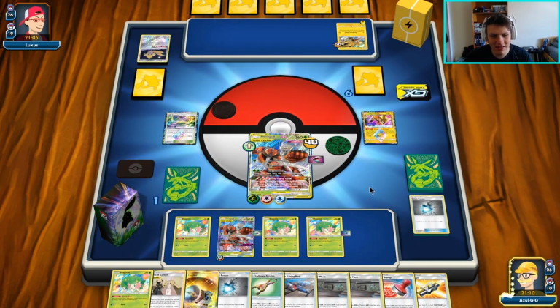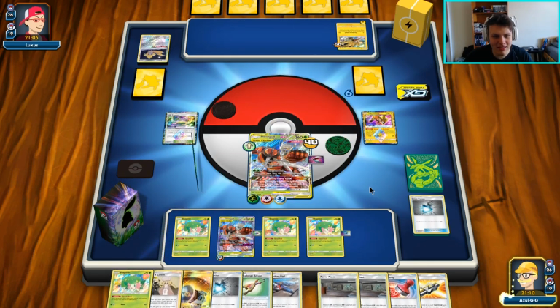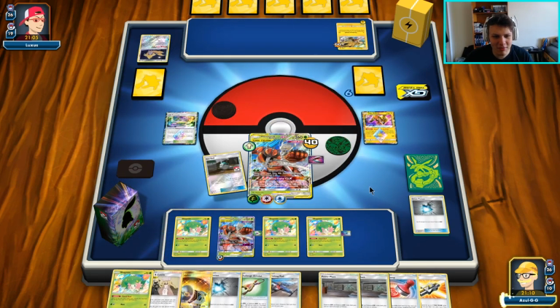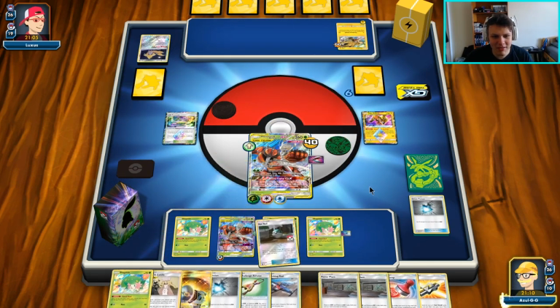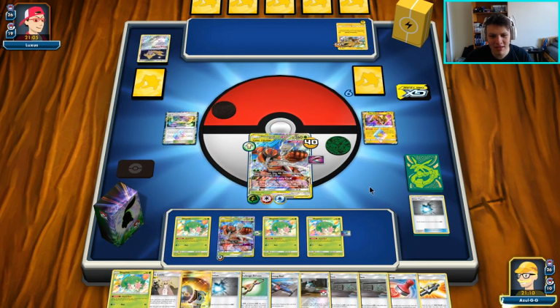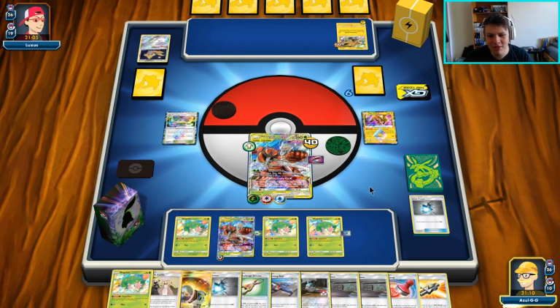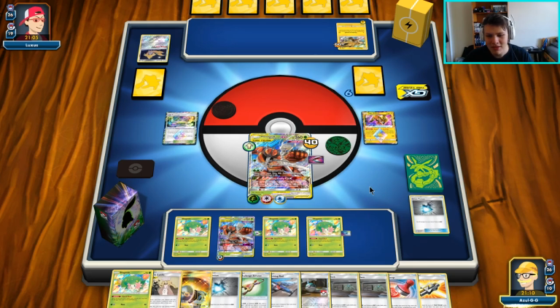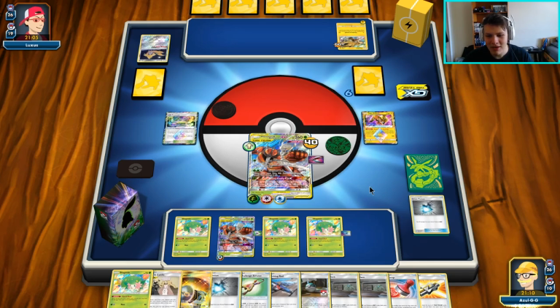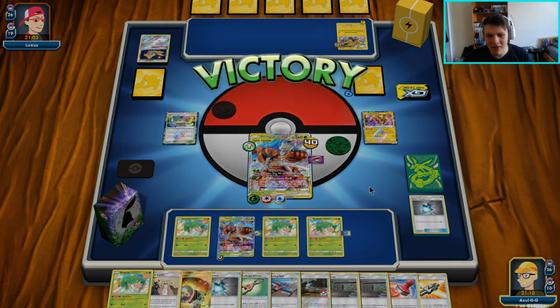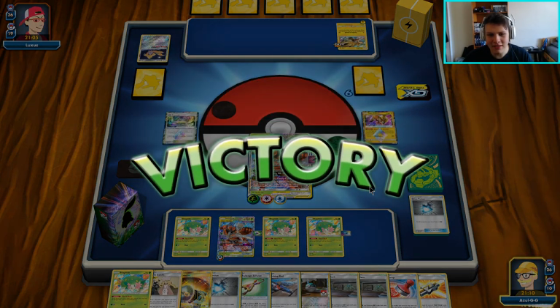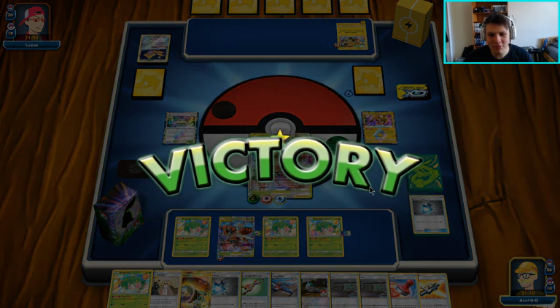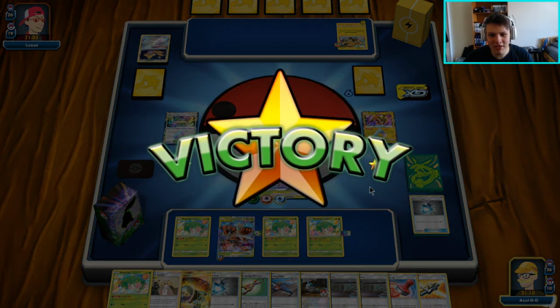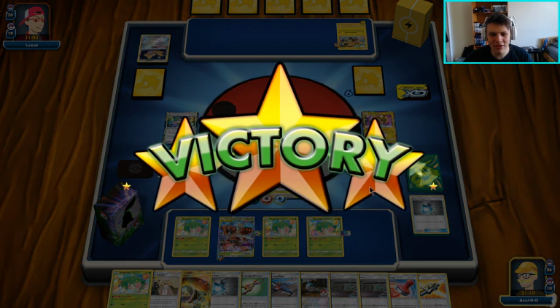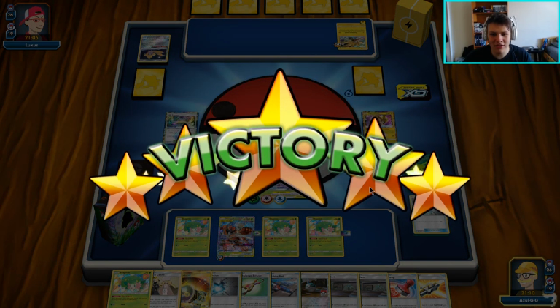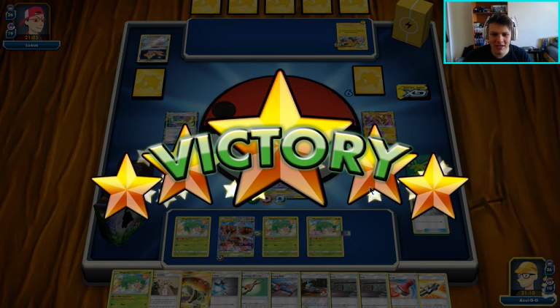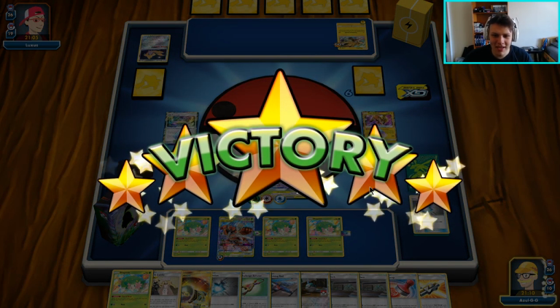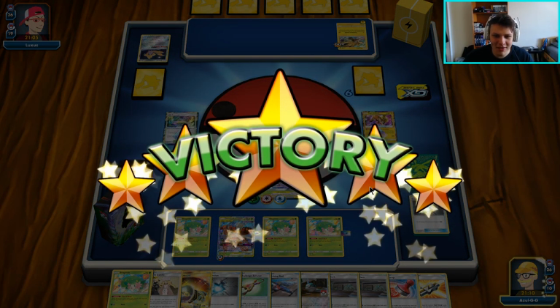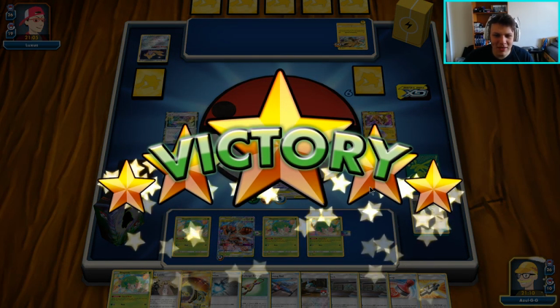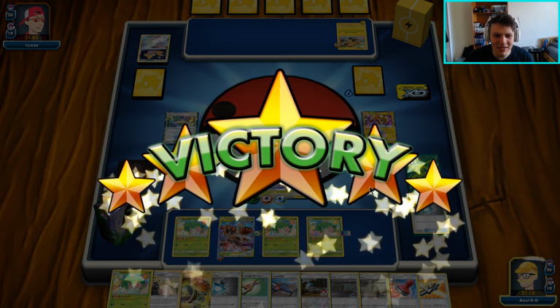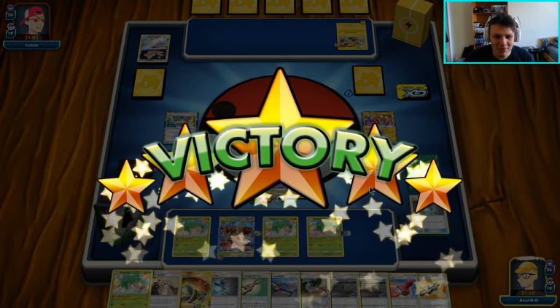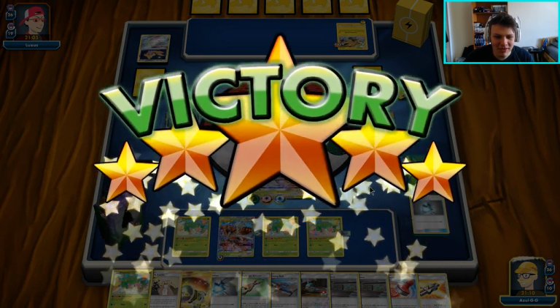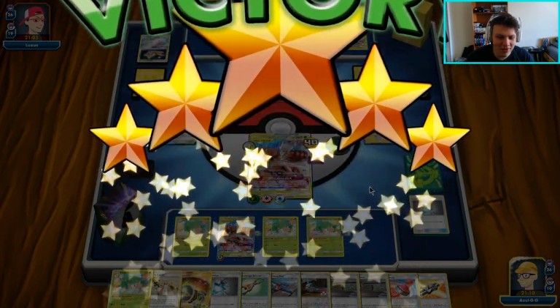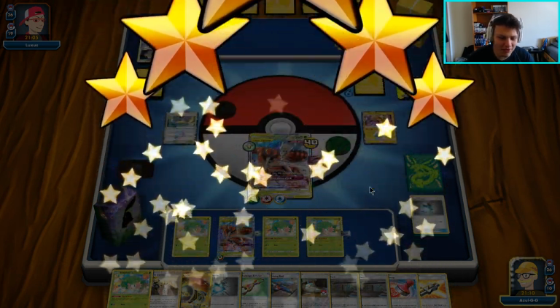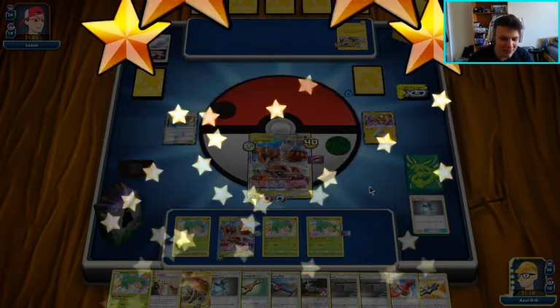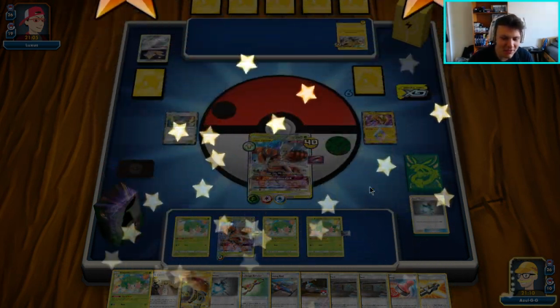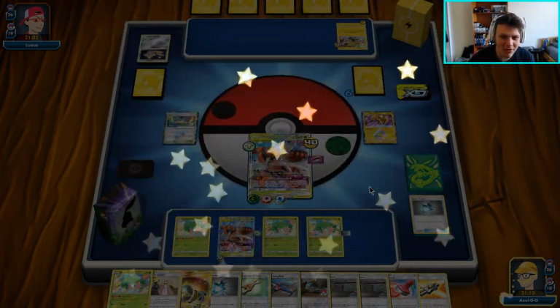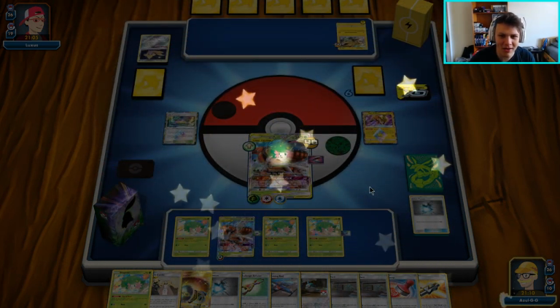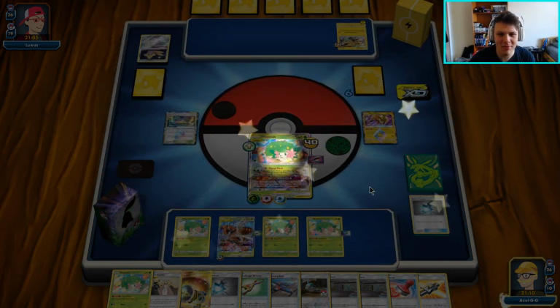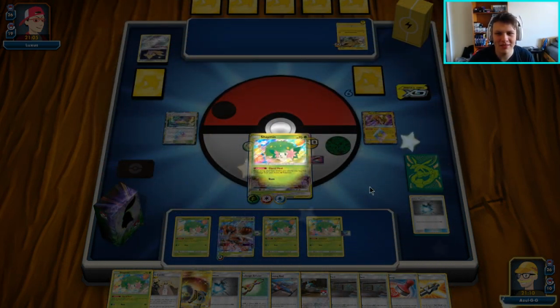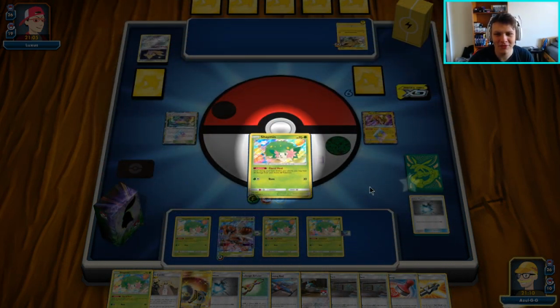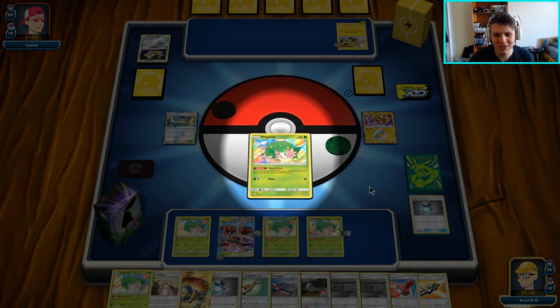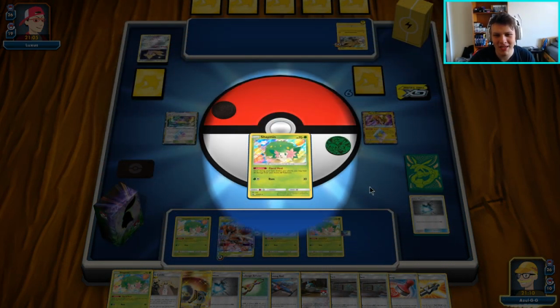Setting up the Beast Game — even if they were to Faba the Beast Energy, we put 30 there, so that's 40 HP left. Beast Game for 50 does knock it out. And that is the Beast Game — our last two prize cards — and we get a win here over this Pikarom in the first game.